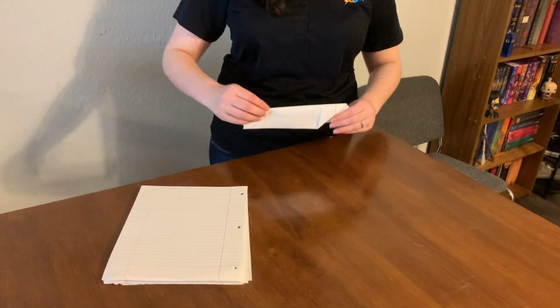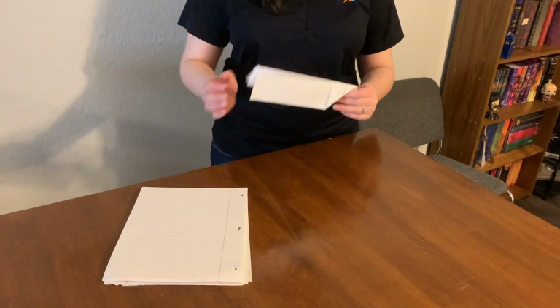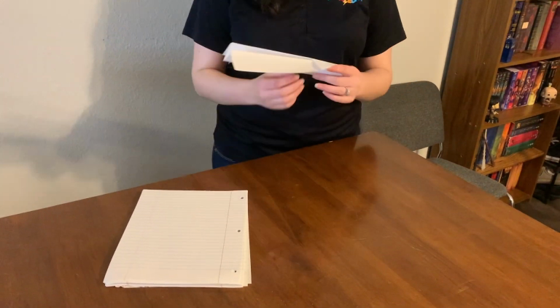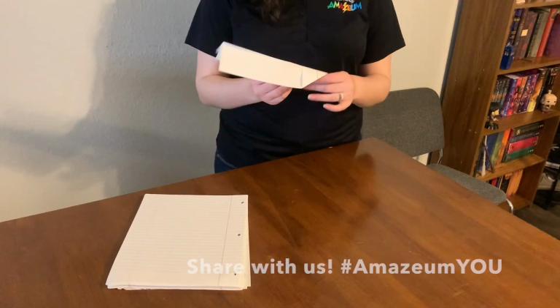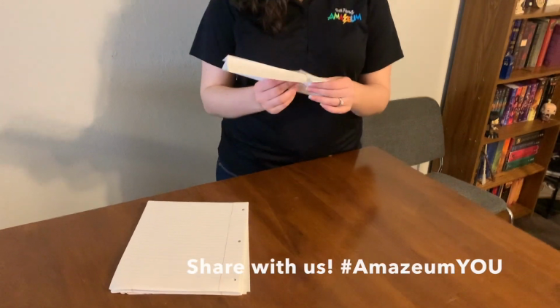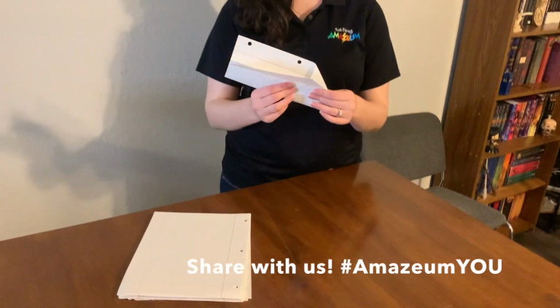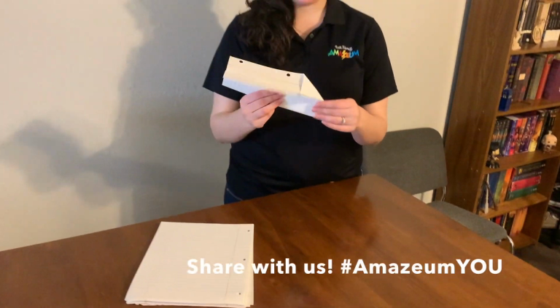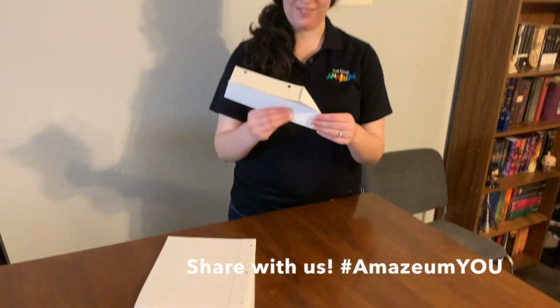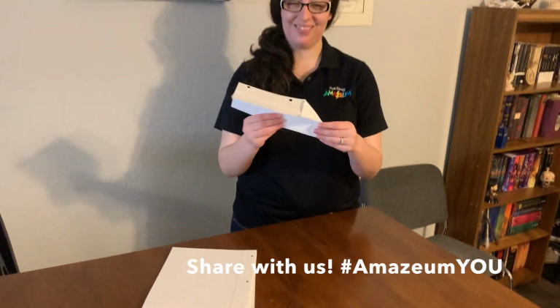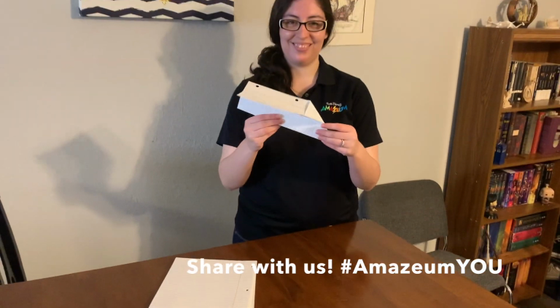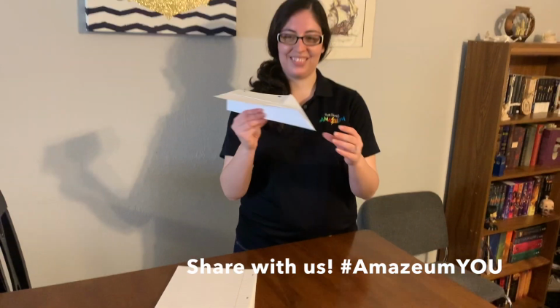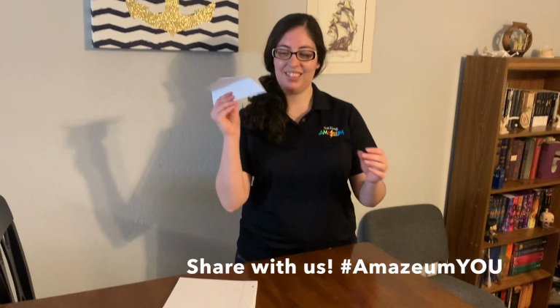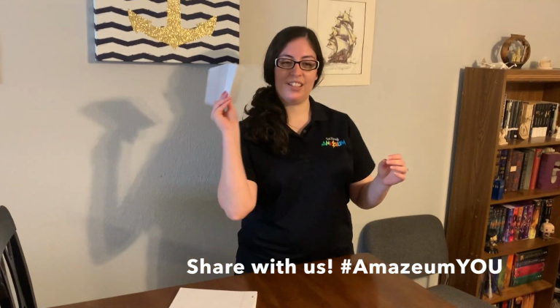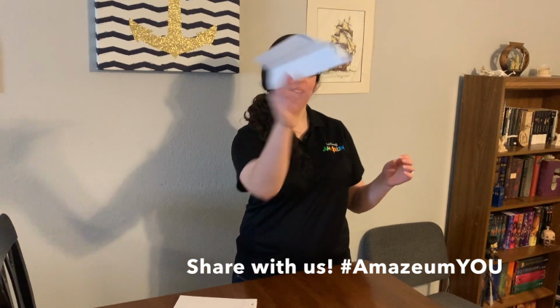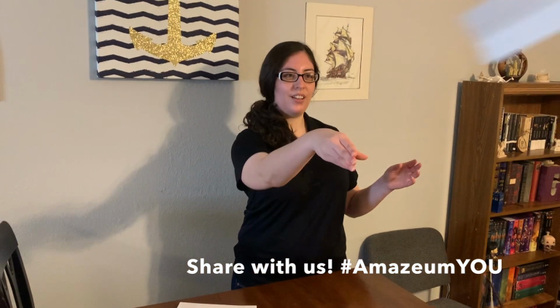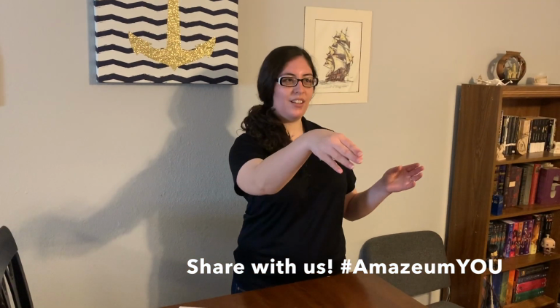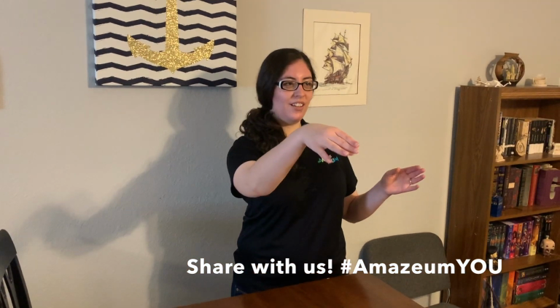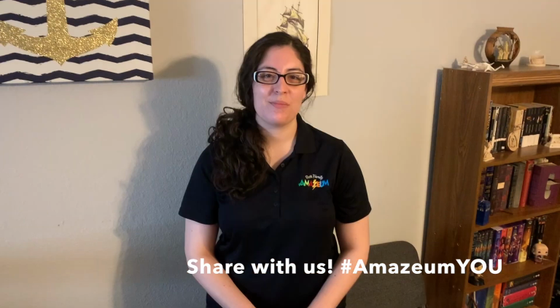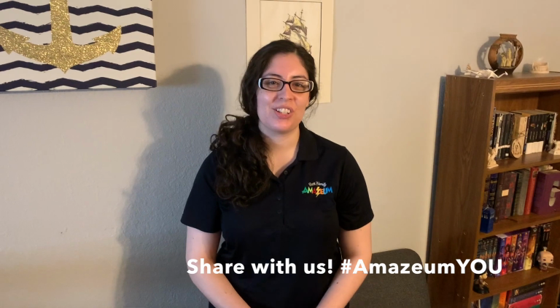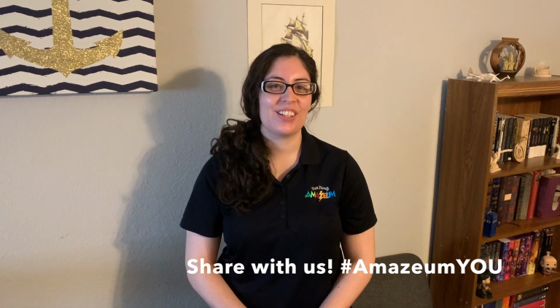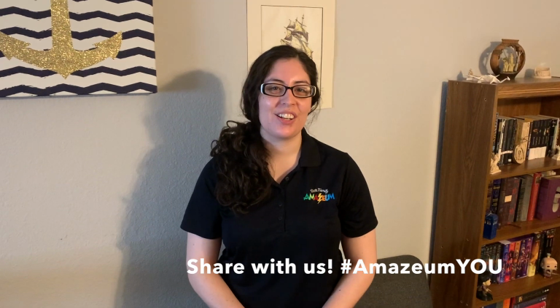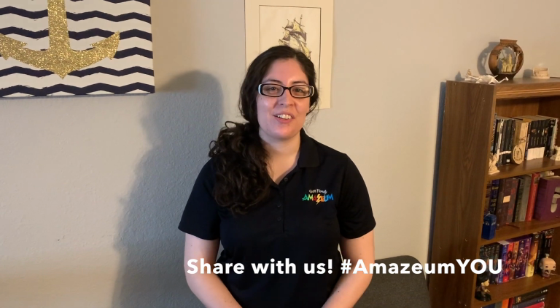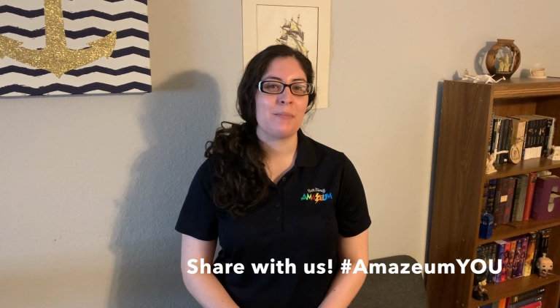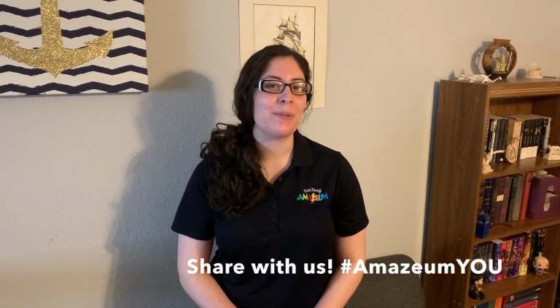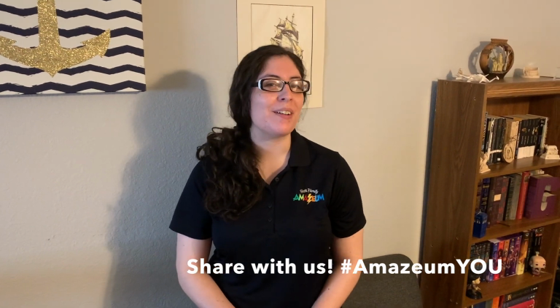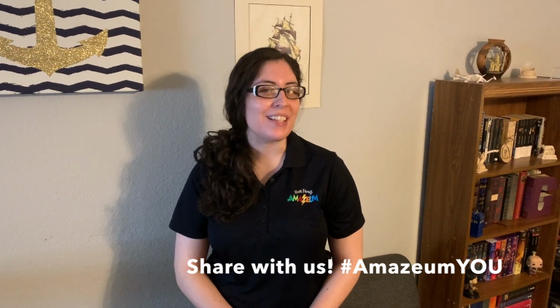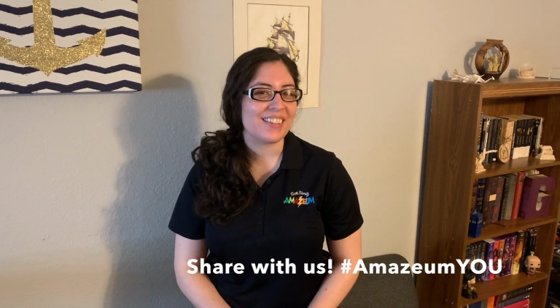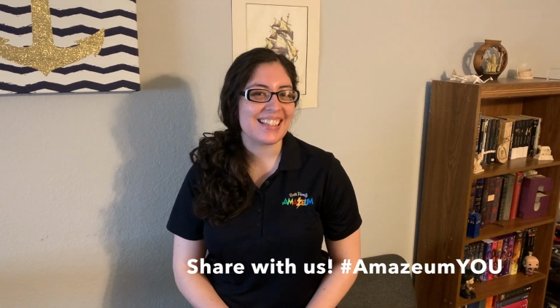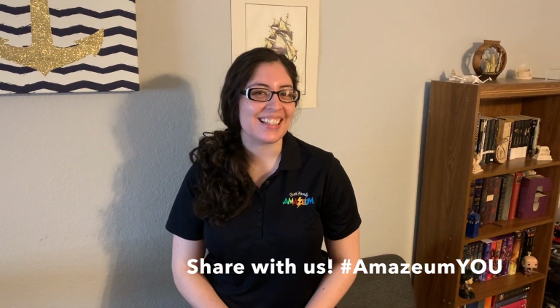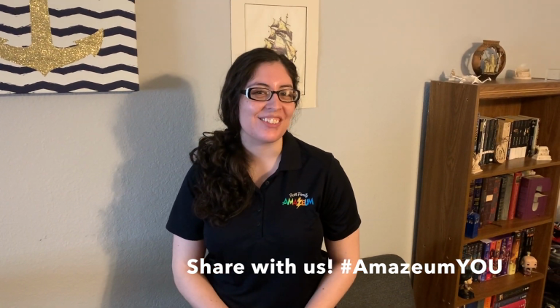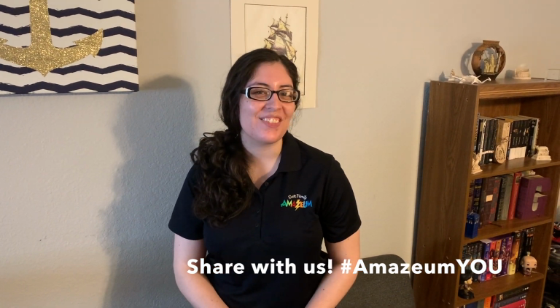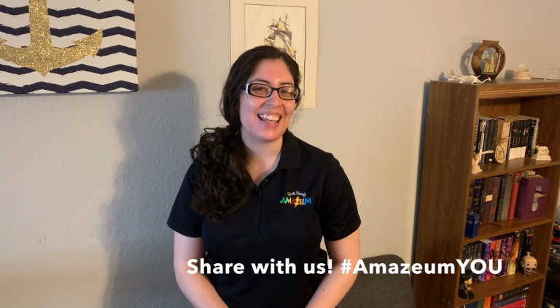And there's my airplane! Be sure to share your paper airplanes with us on social media.